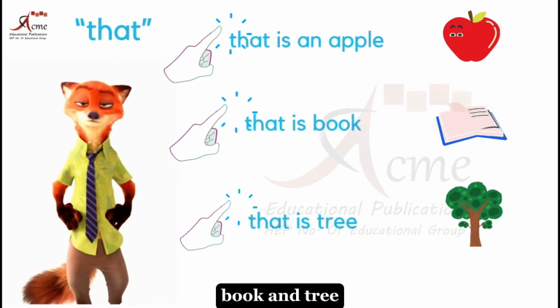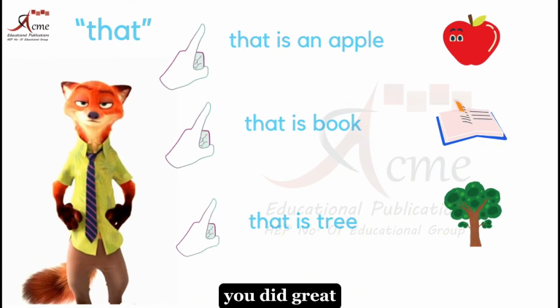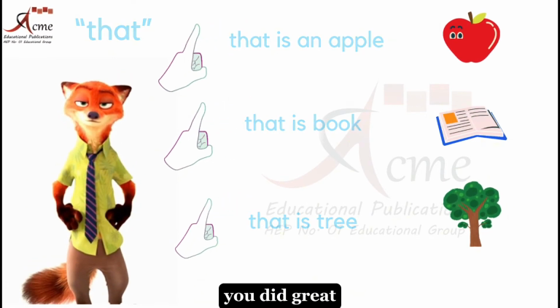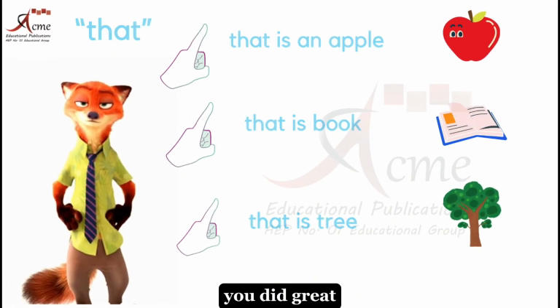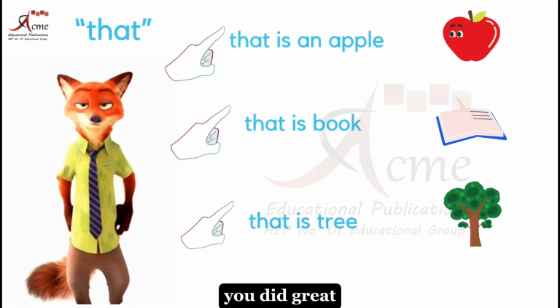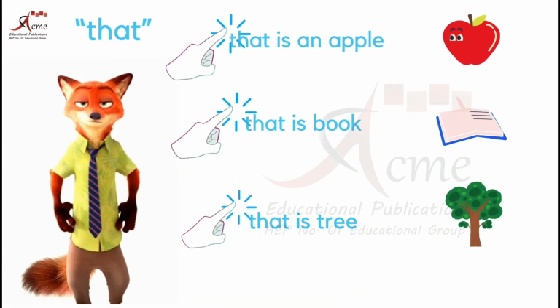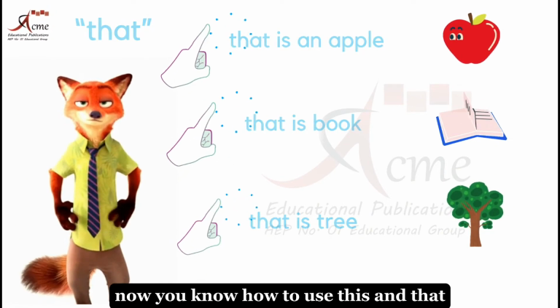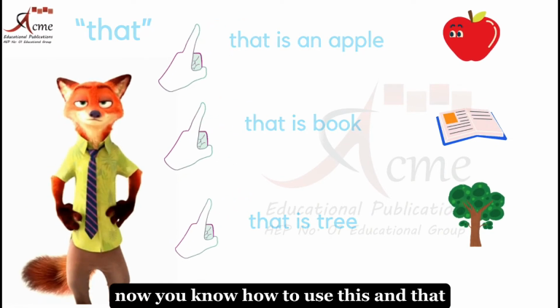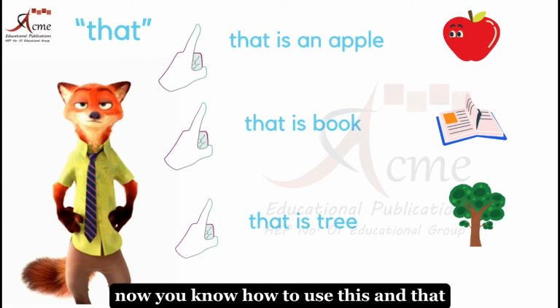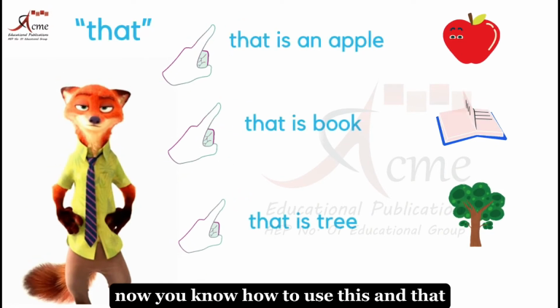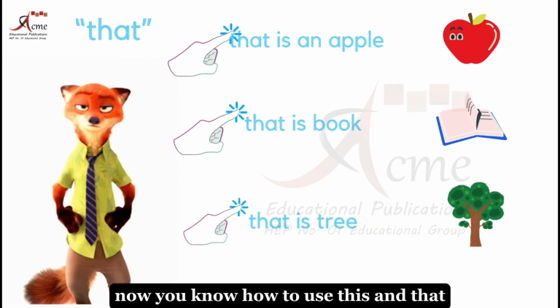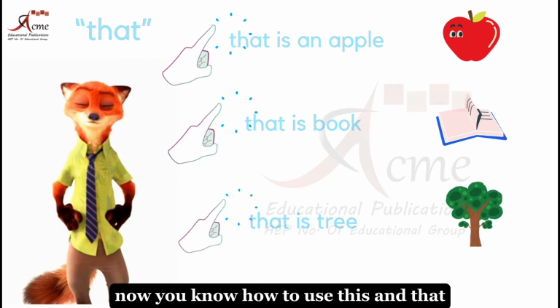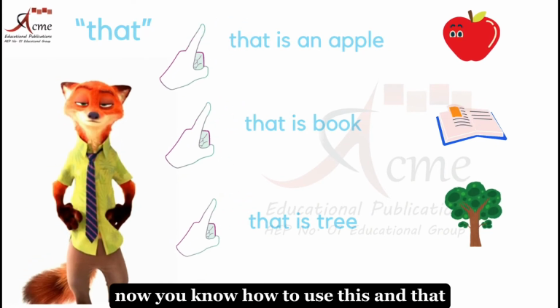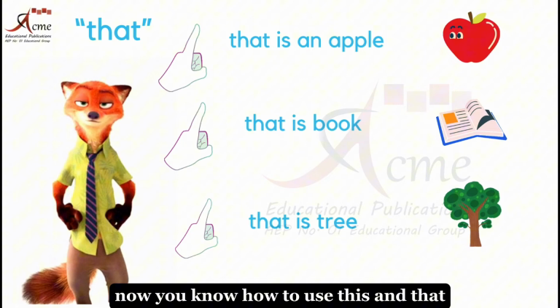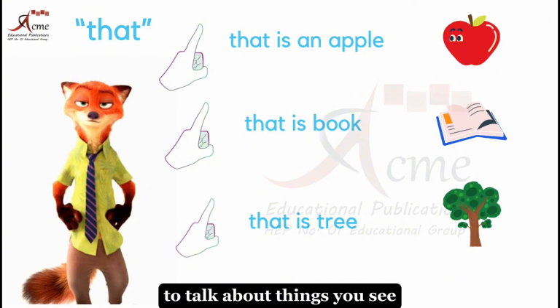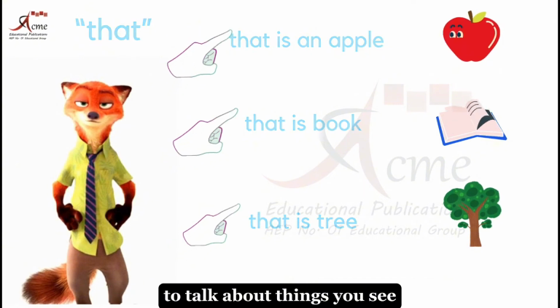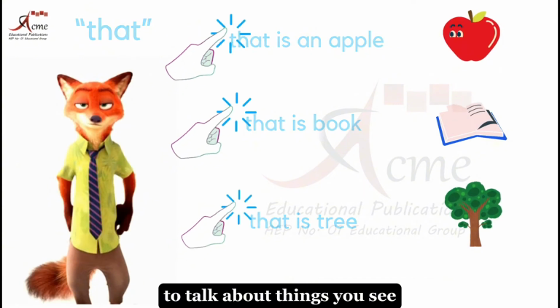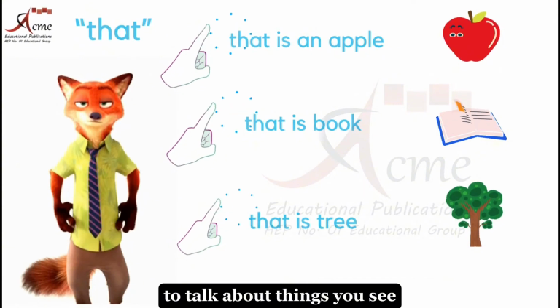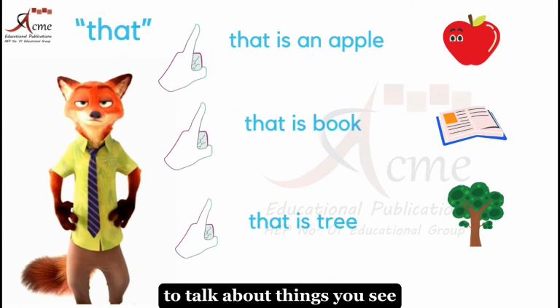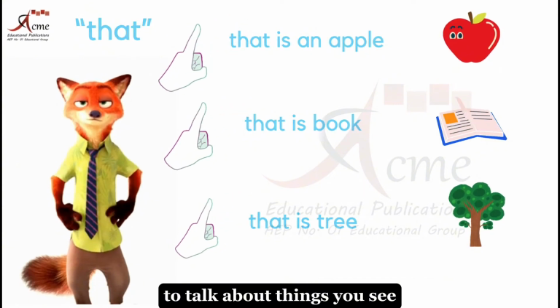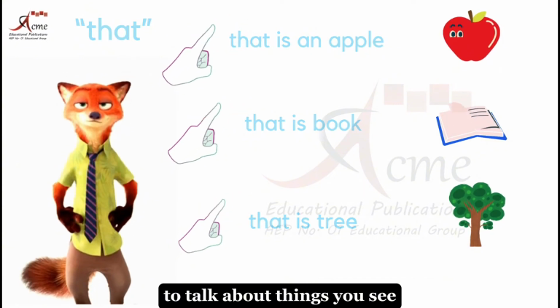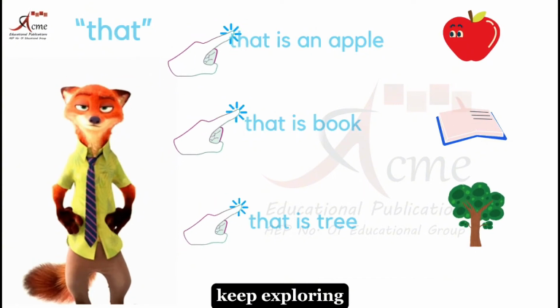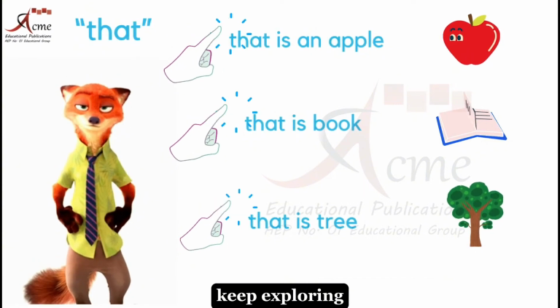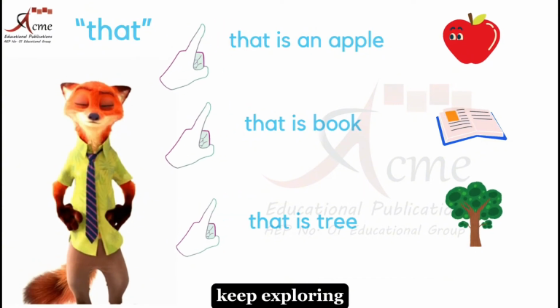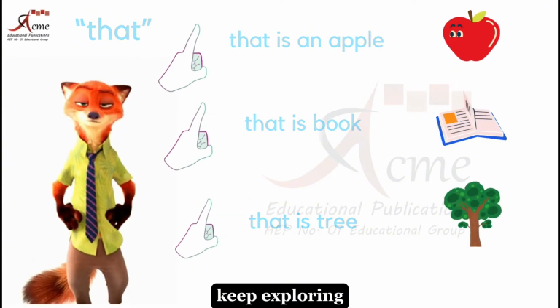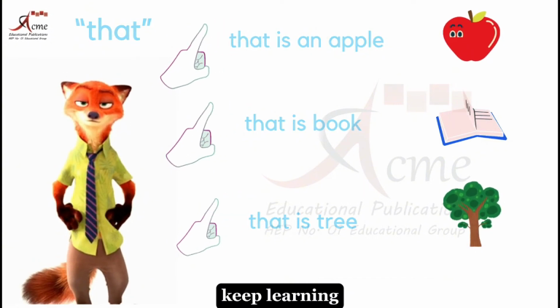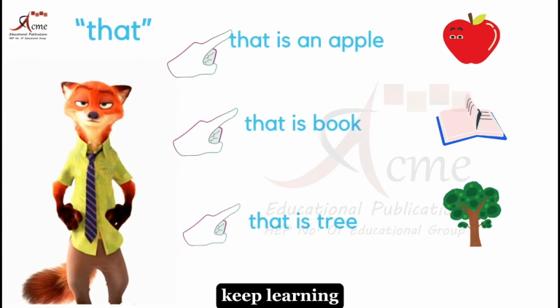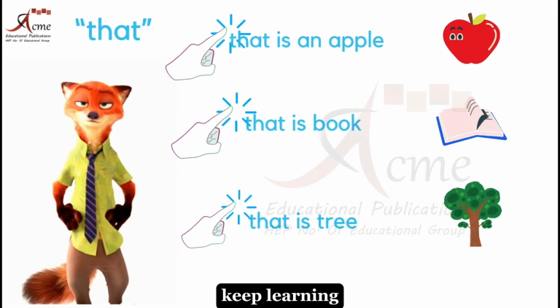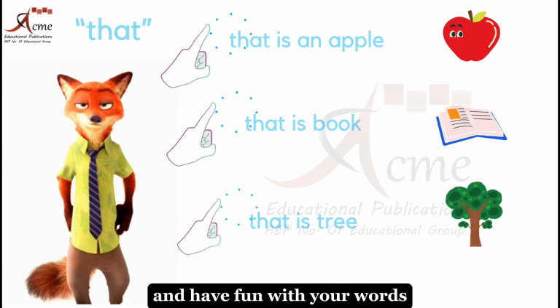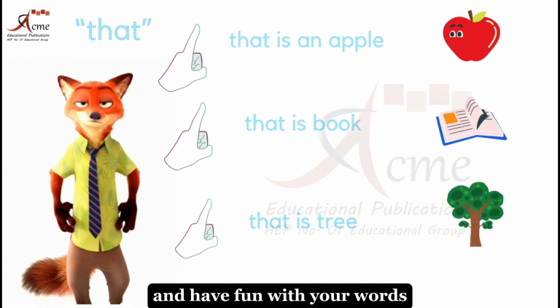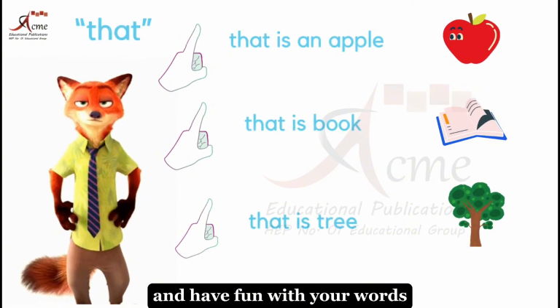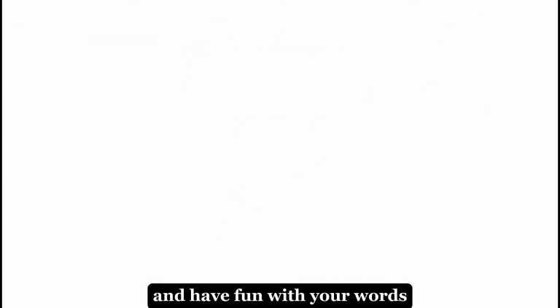You did great. Now you know how to use this and that to talk about things you see. Keep exploring, keep learning, and have fun with your words.